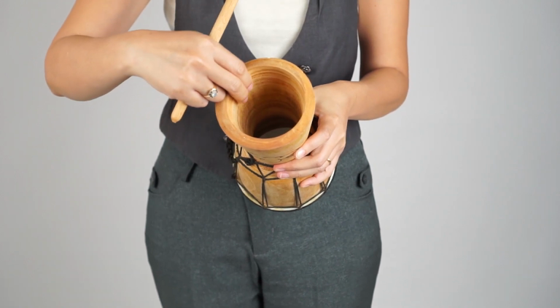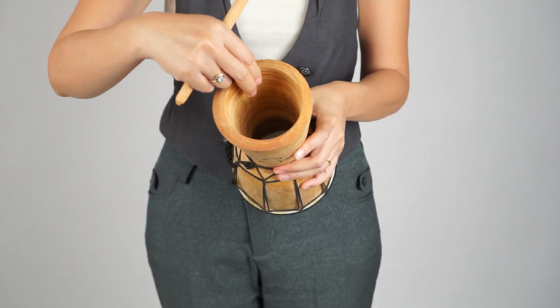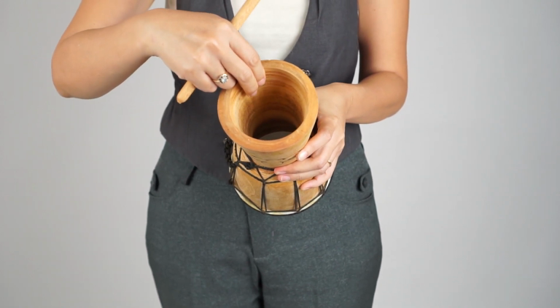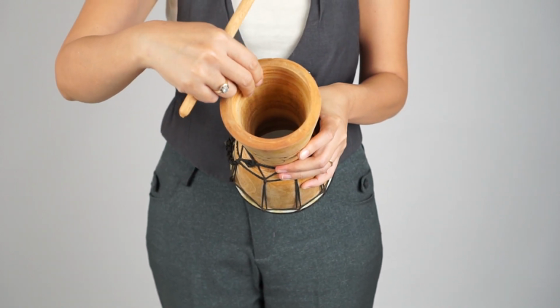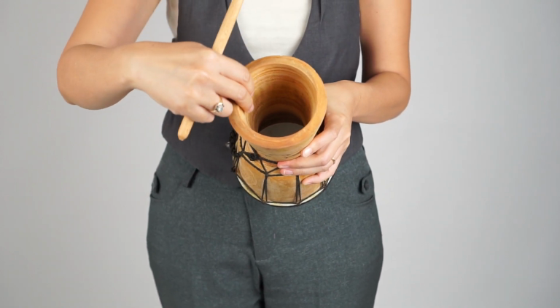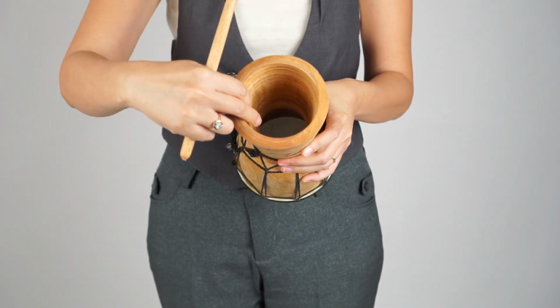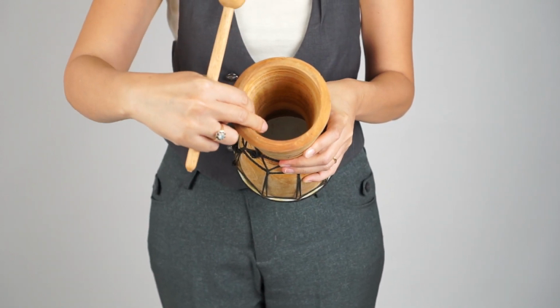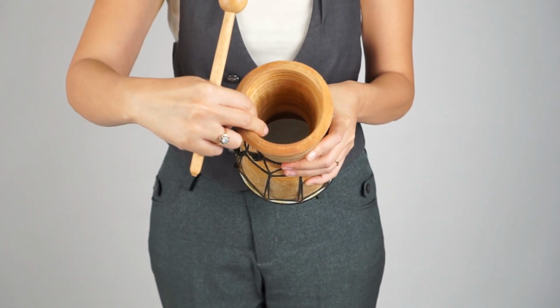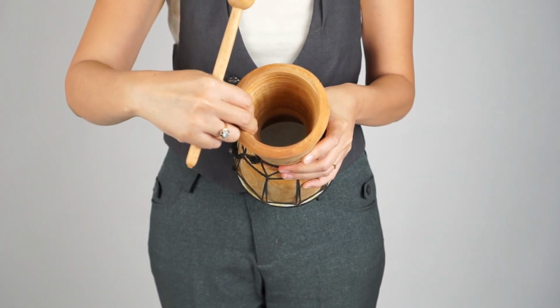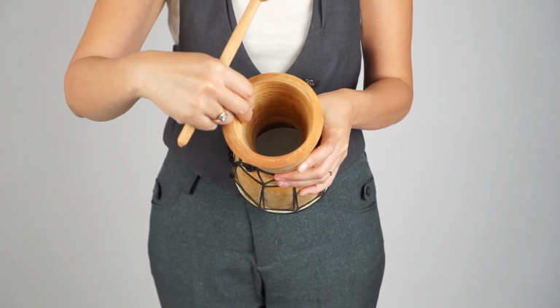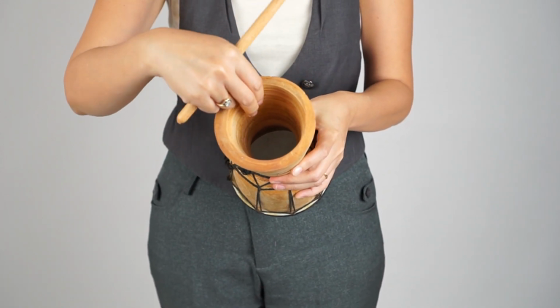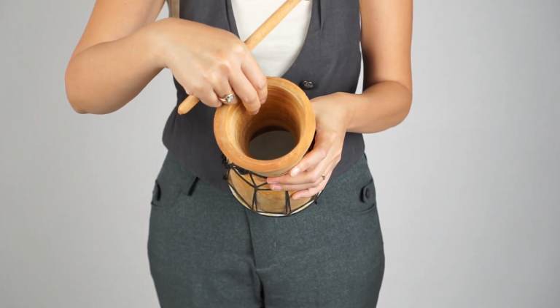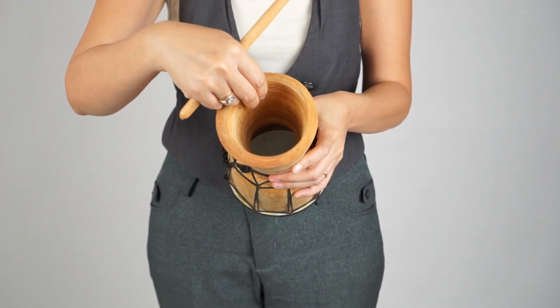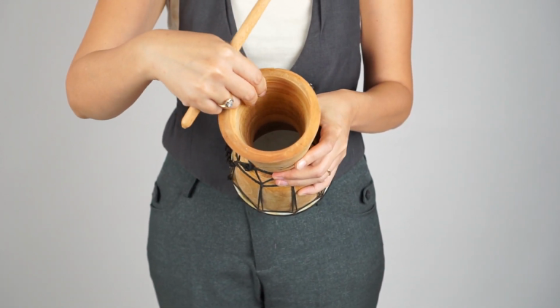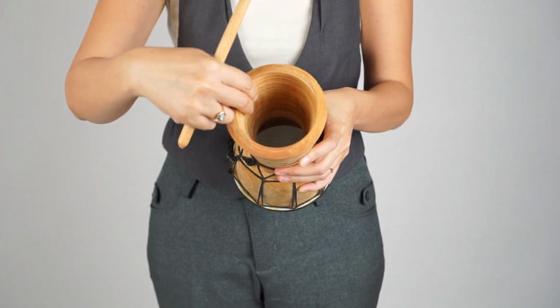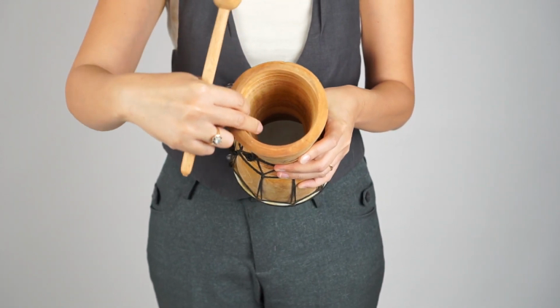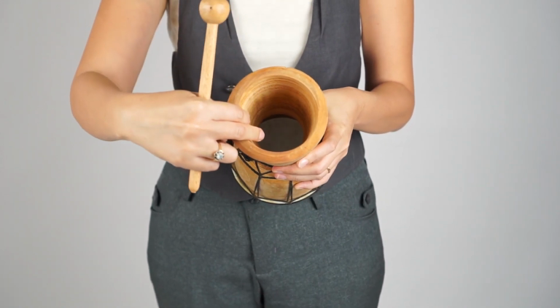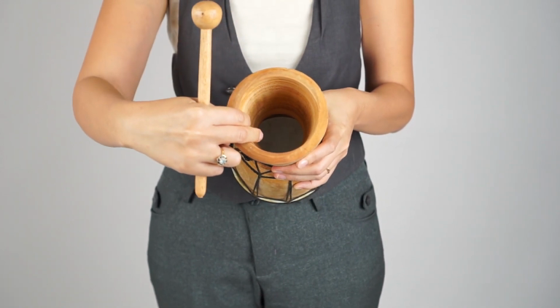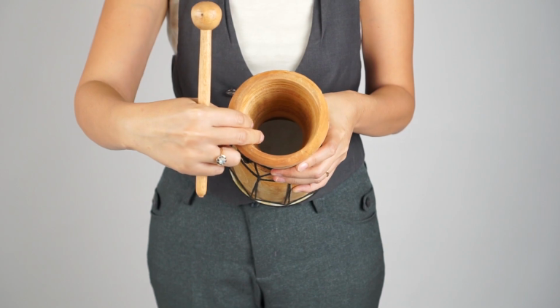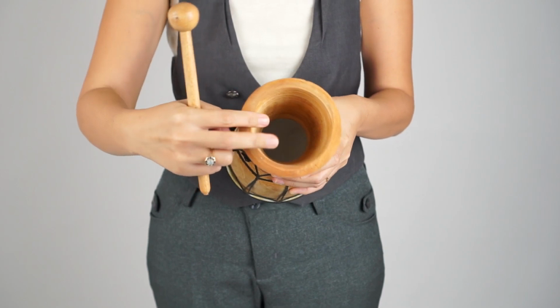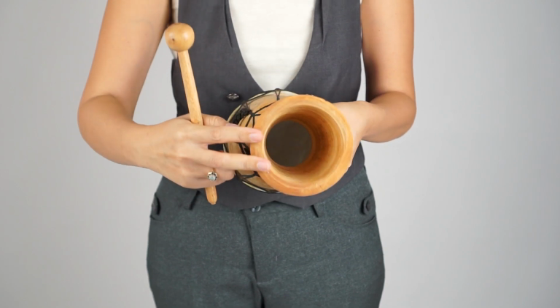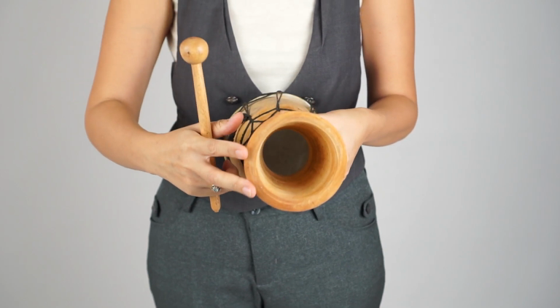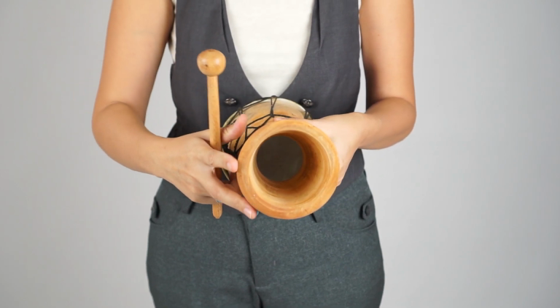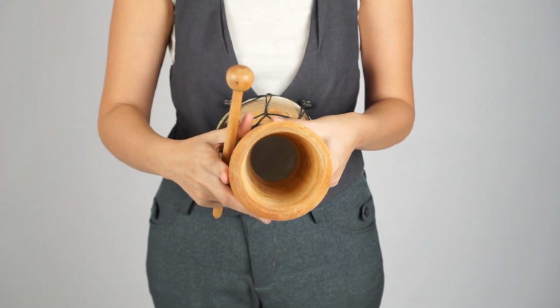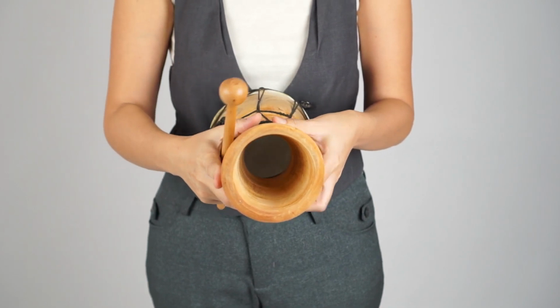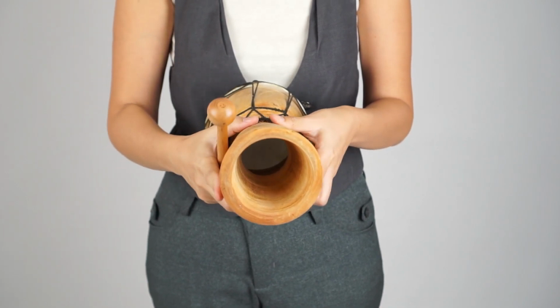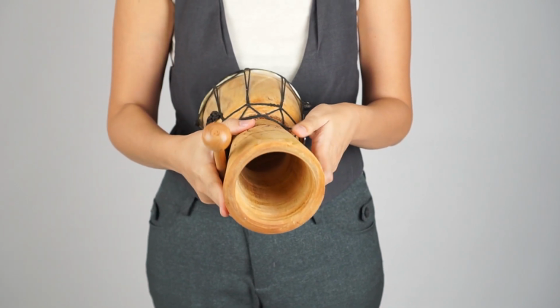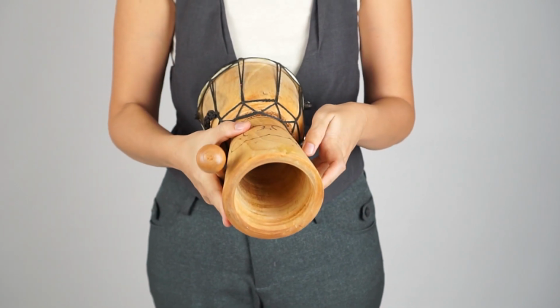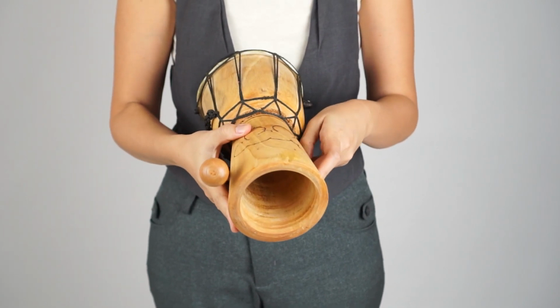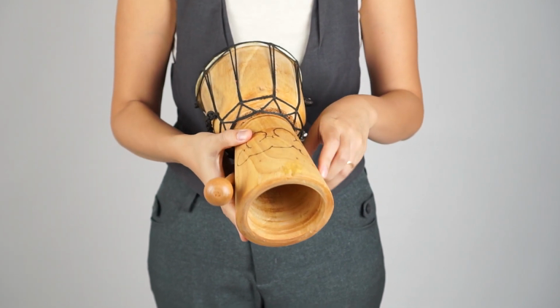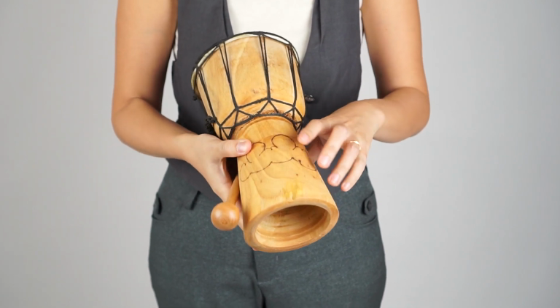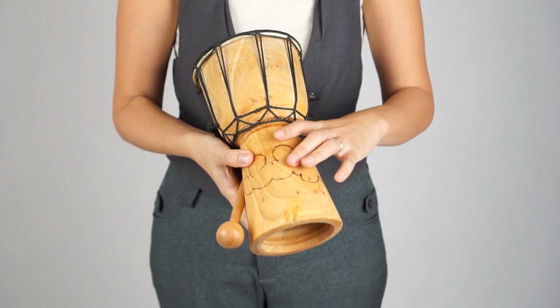The wood is sustainable mahogany and the head is goat skin. It's been sanded smooth inside and out, so there are no splinters.